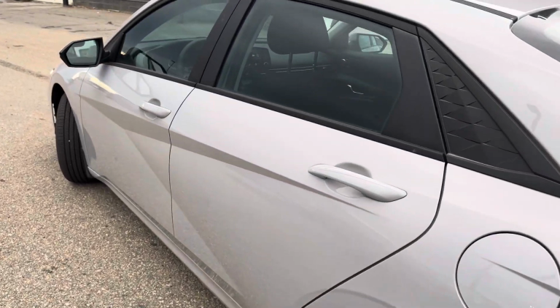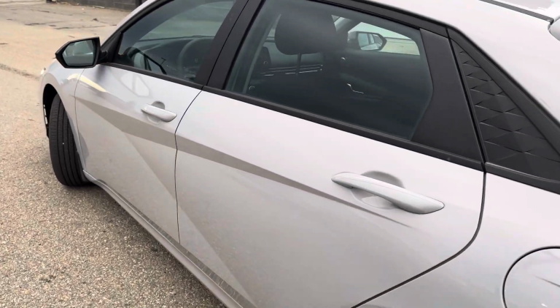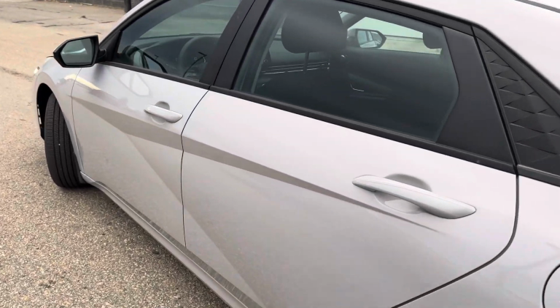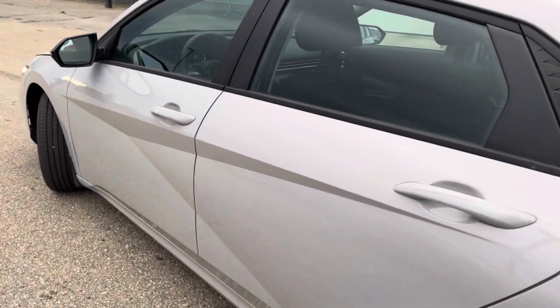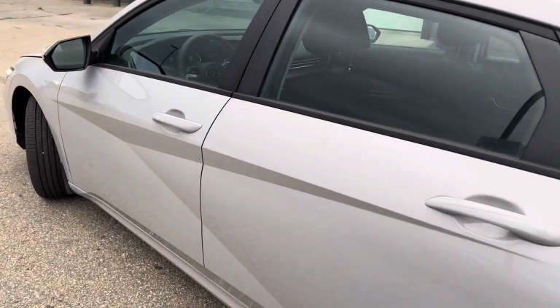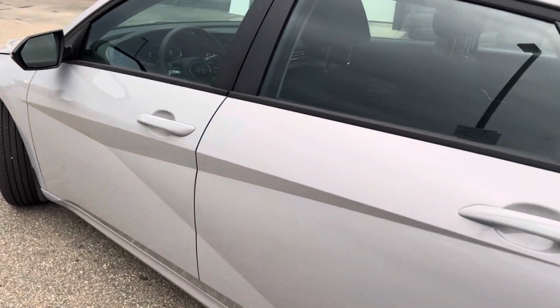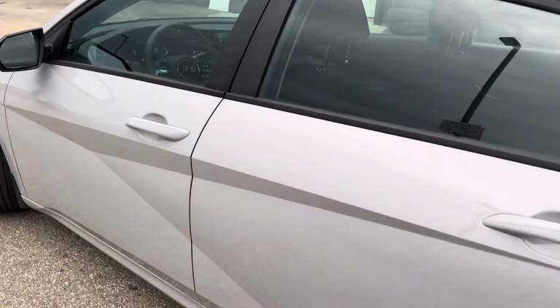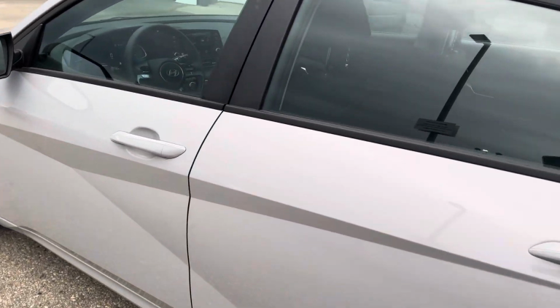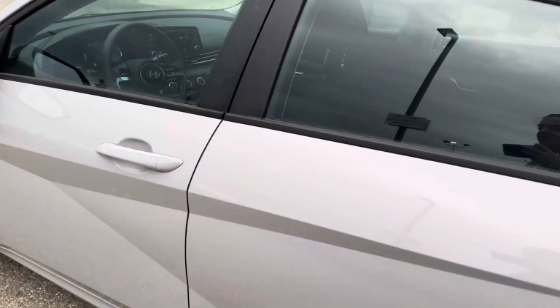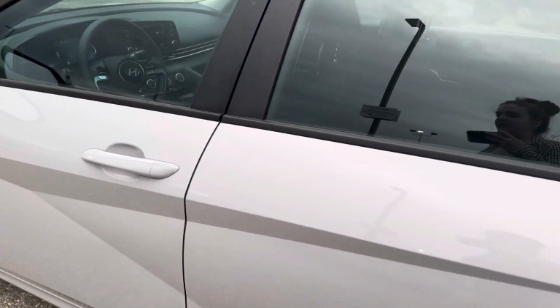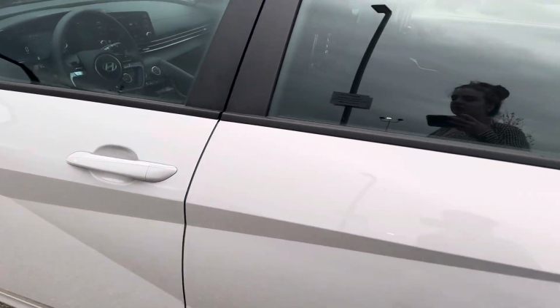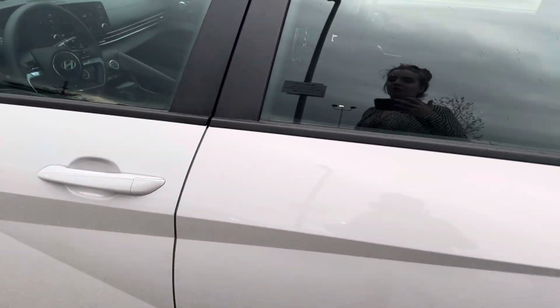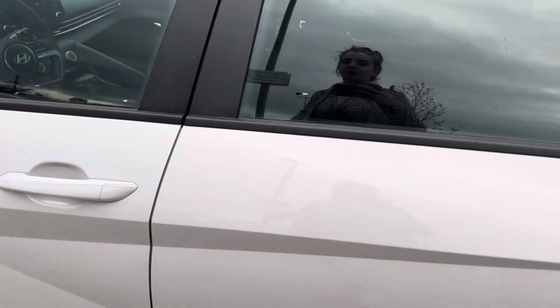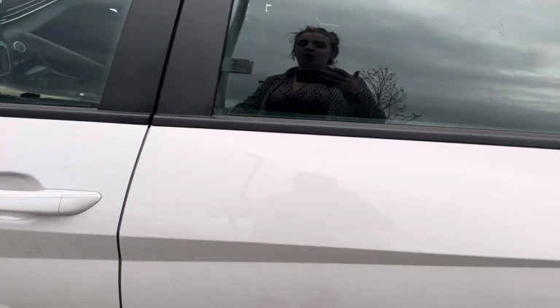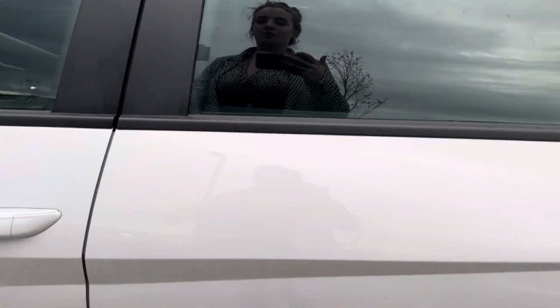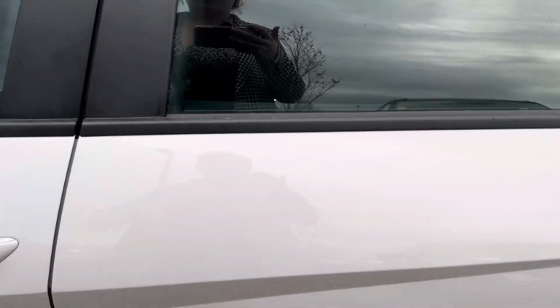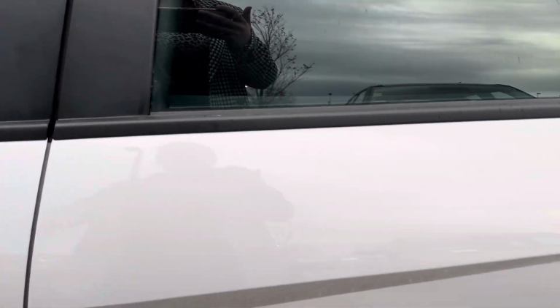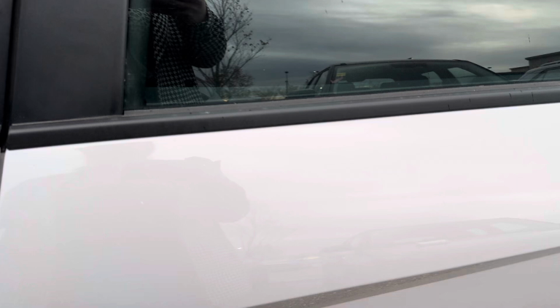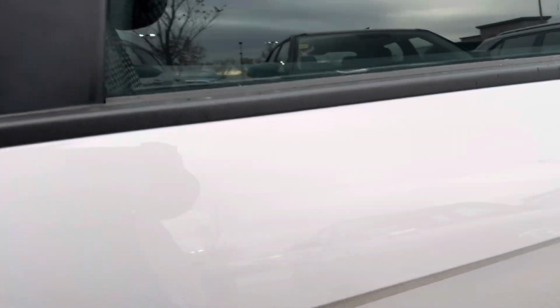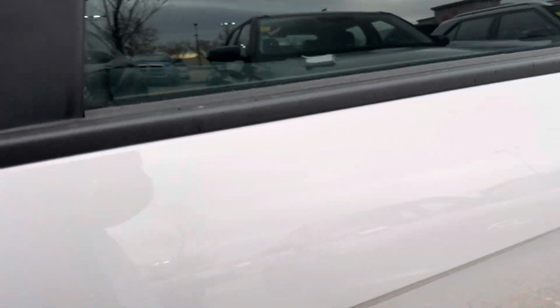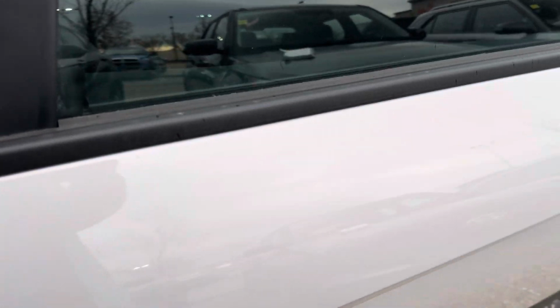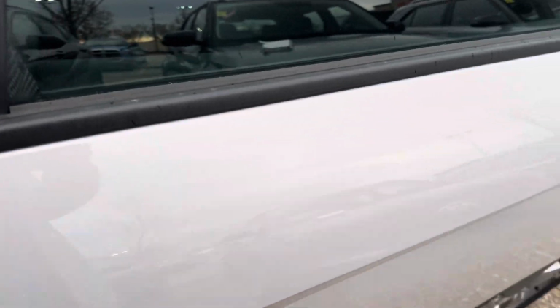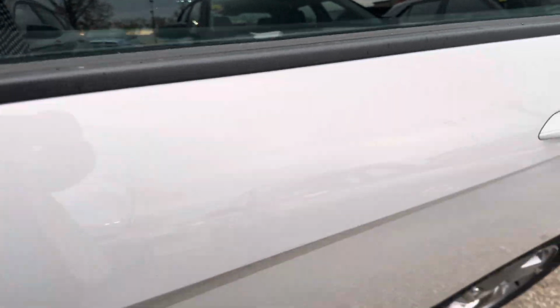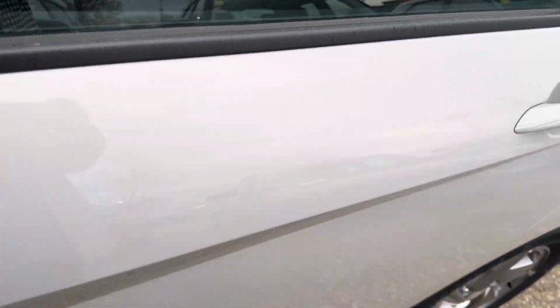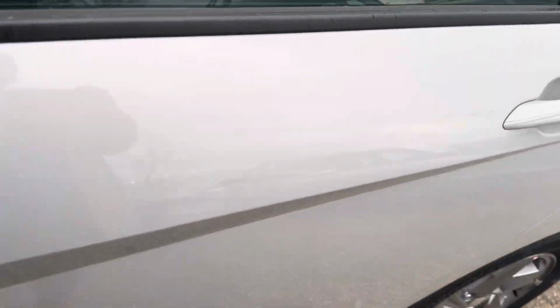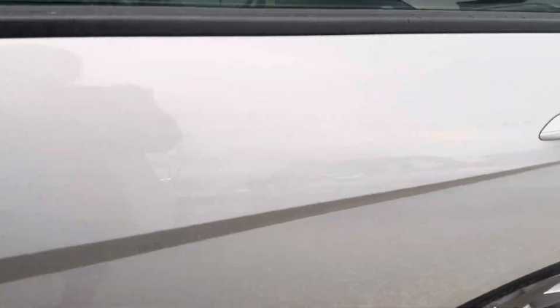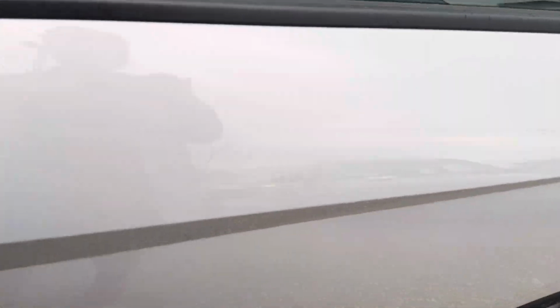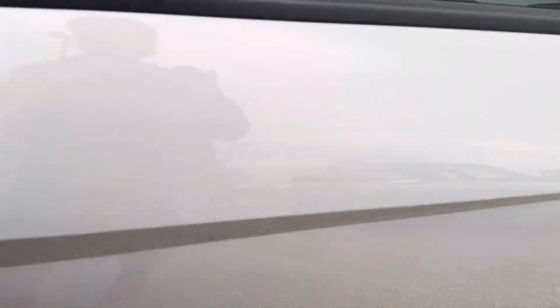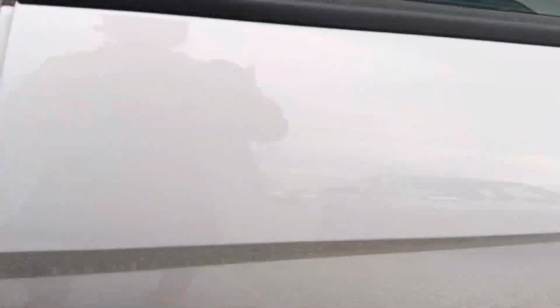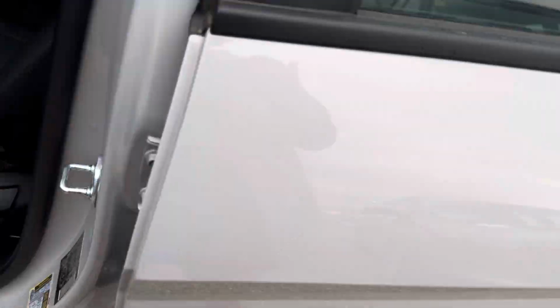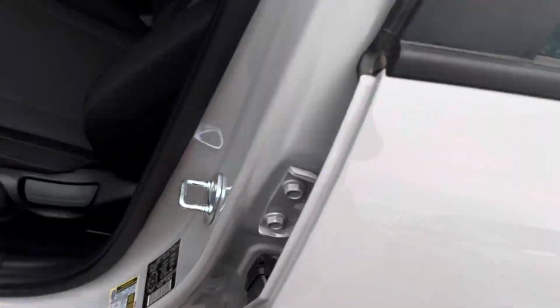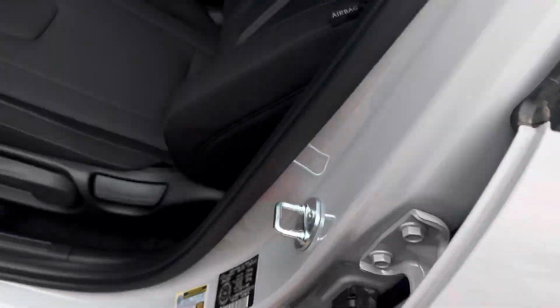There is a 5-year, 100,000km full comprehensive warranty on all of our new Hyundais.